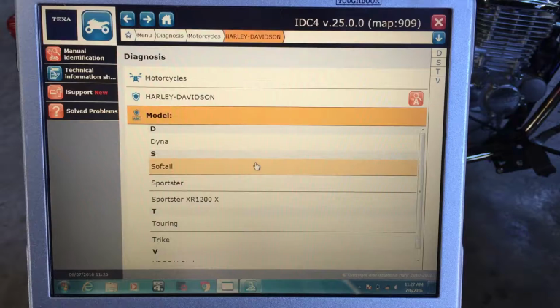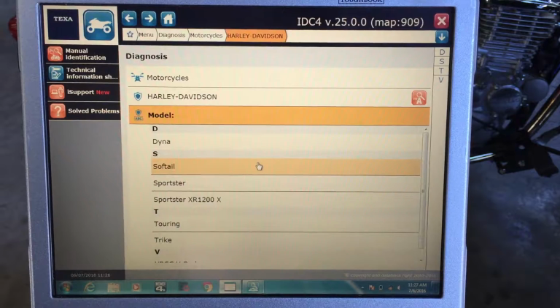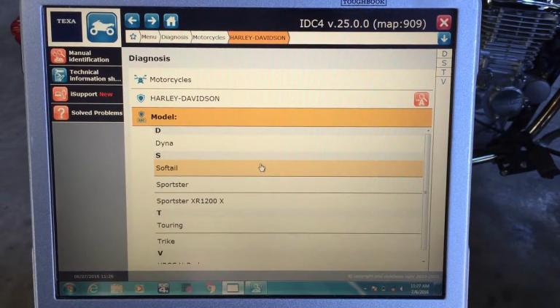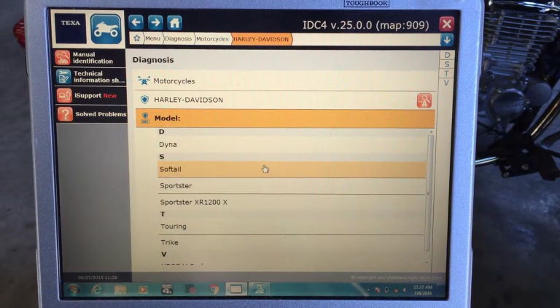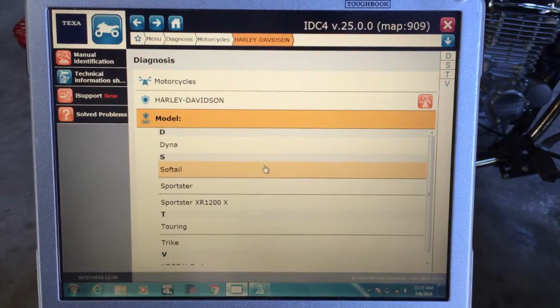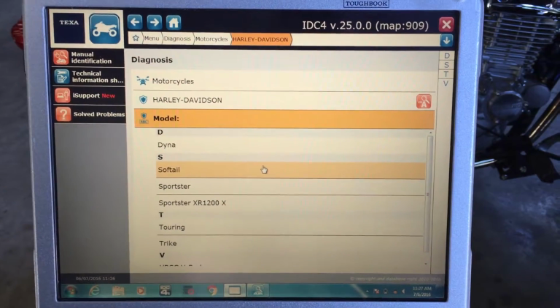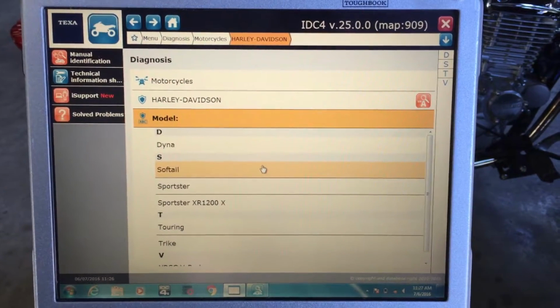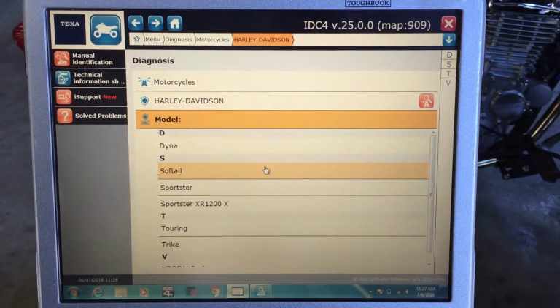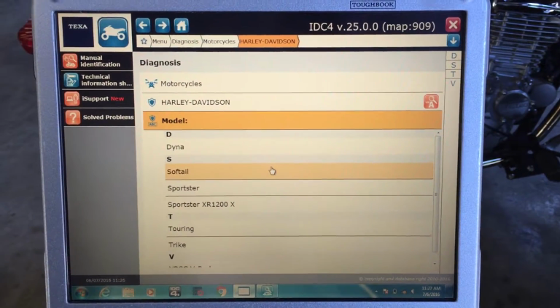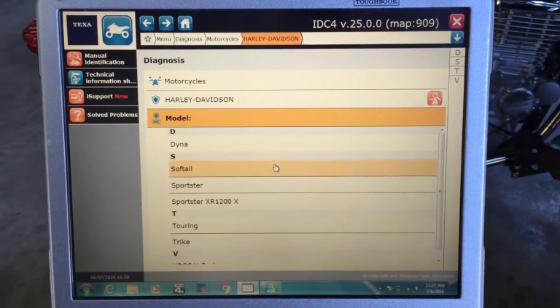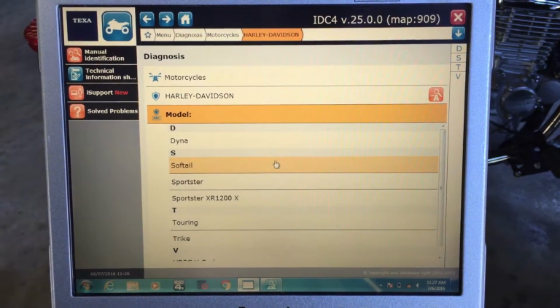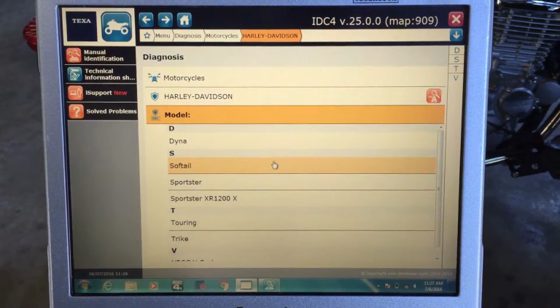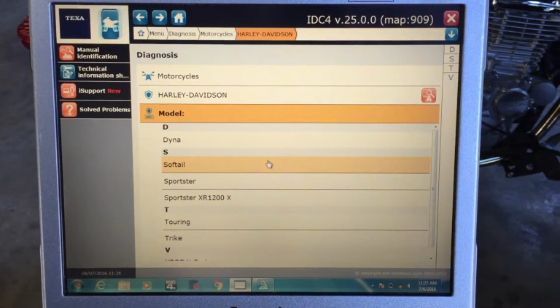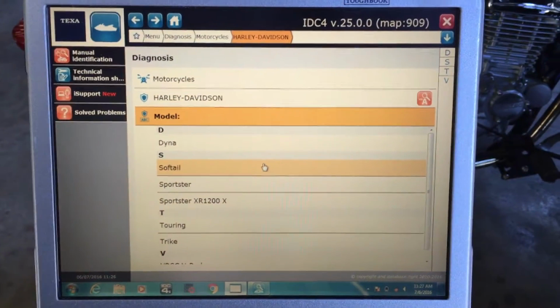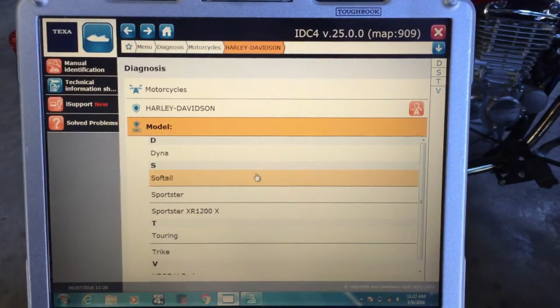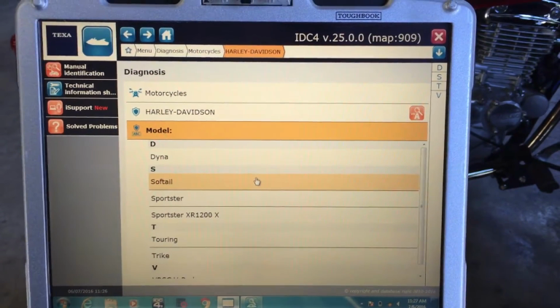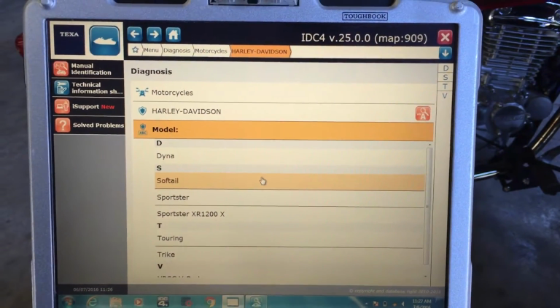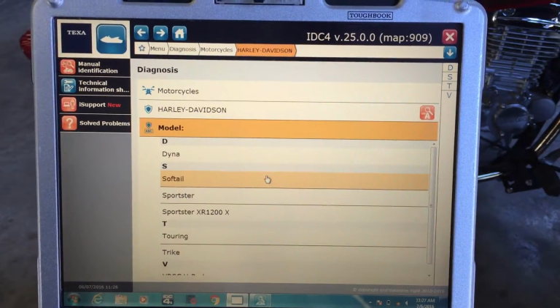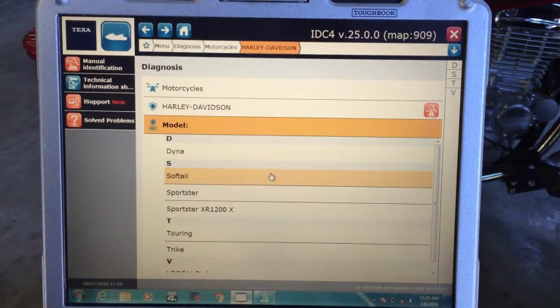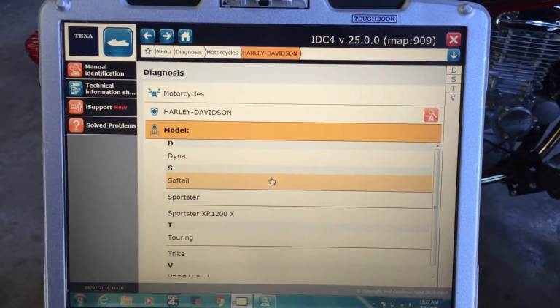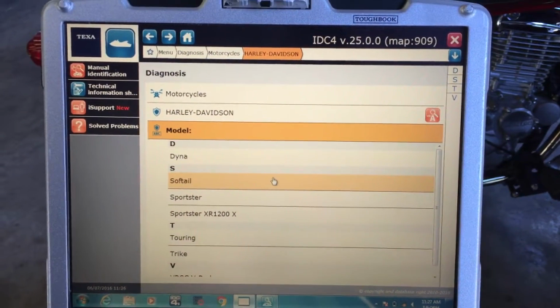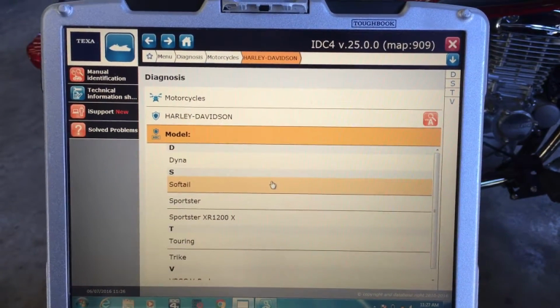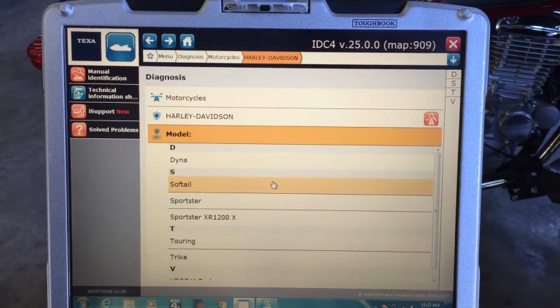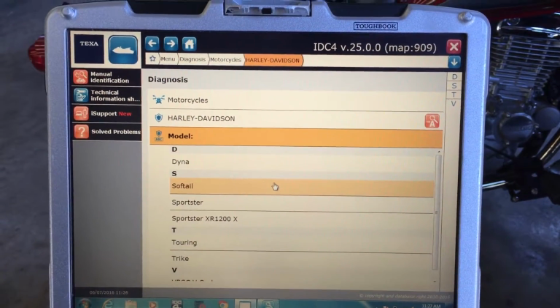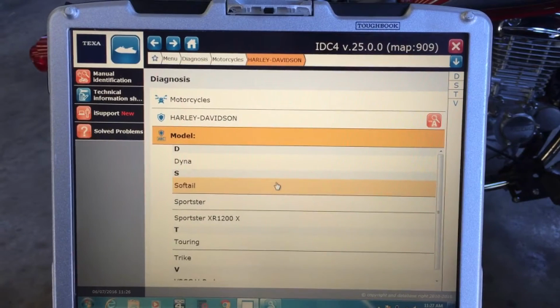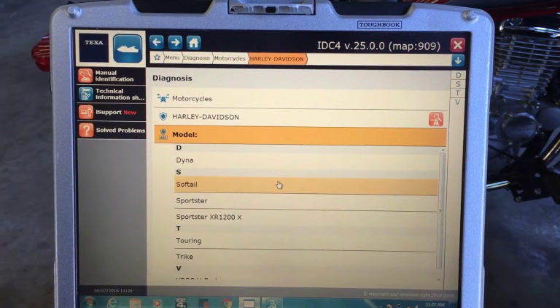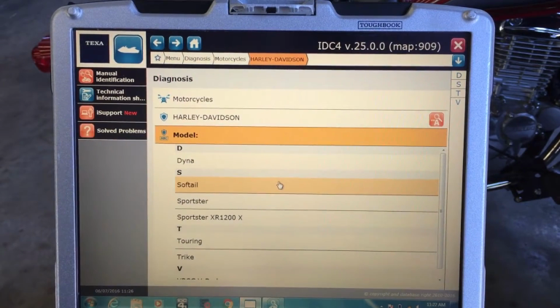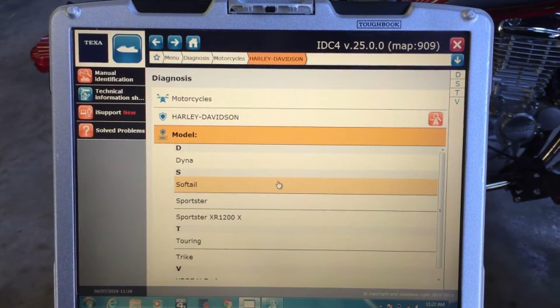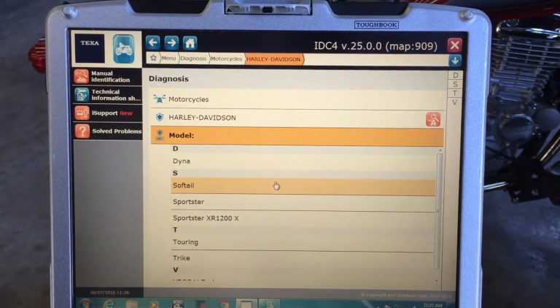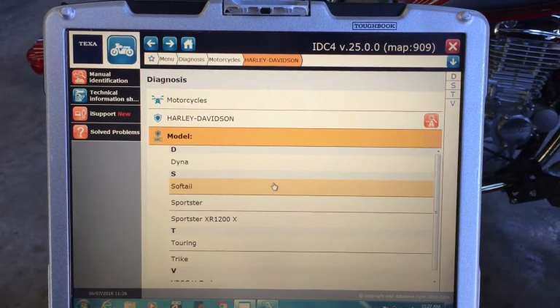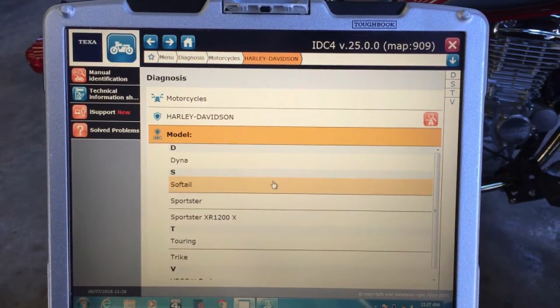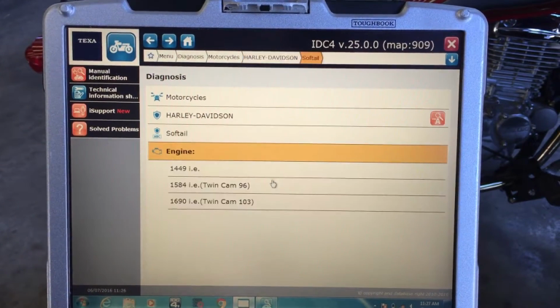This is Riley with Diesel Laptops. Today we're on location, hooking up to a 2009 Harley-Davidson Softail.